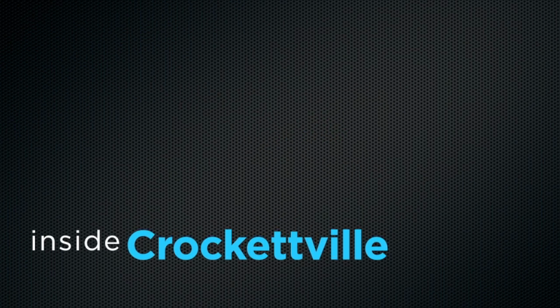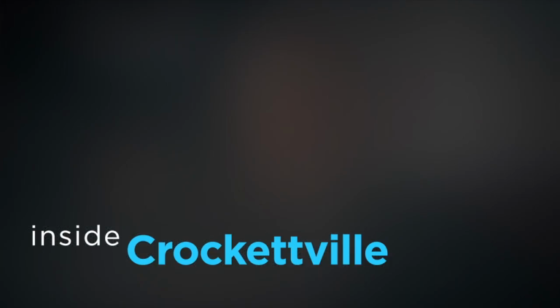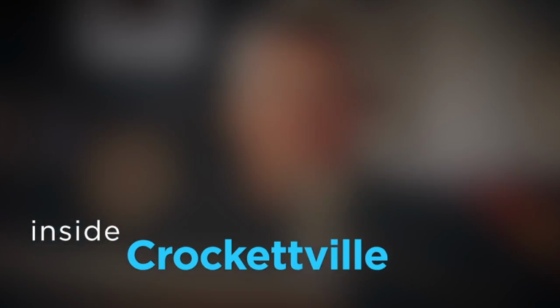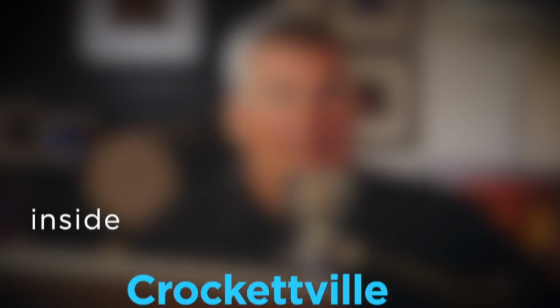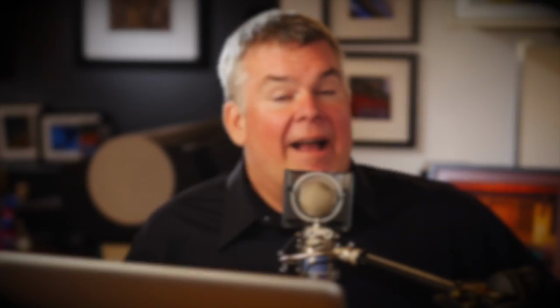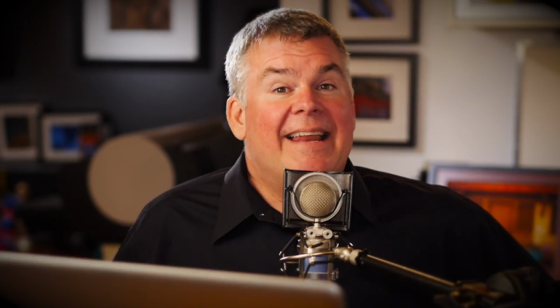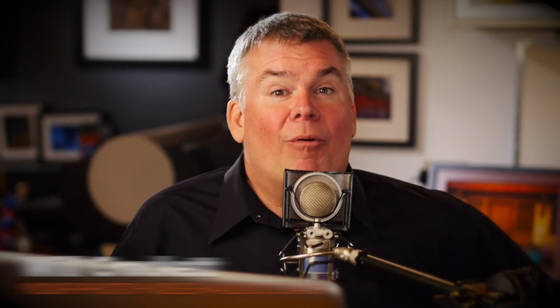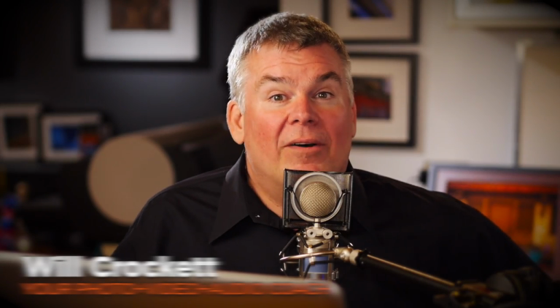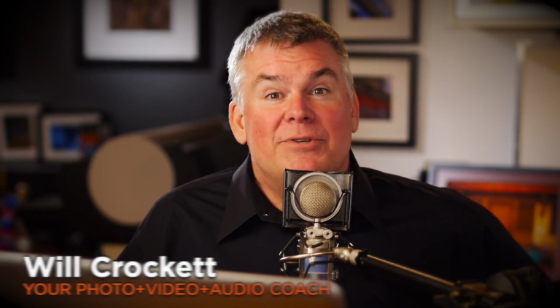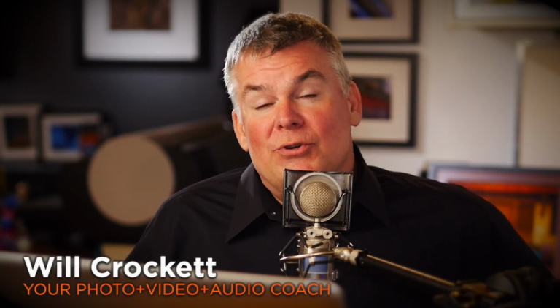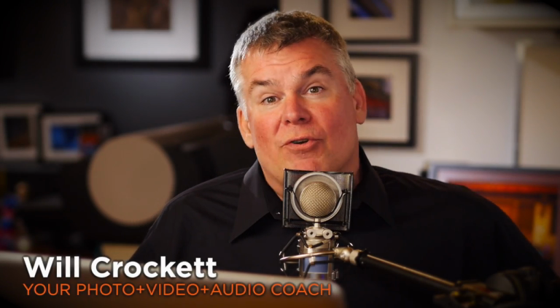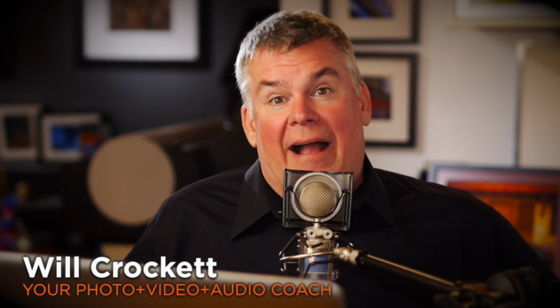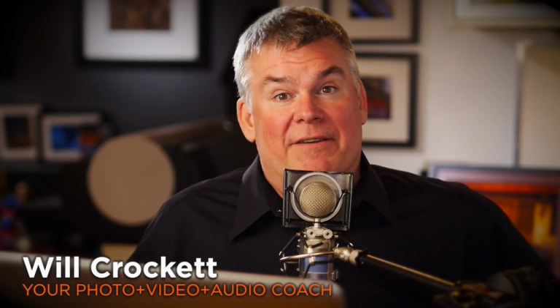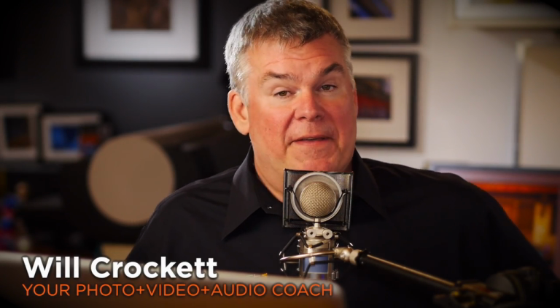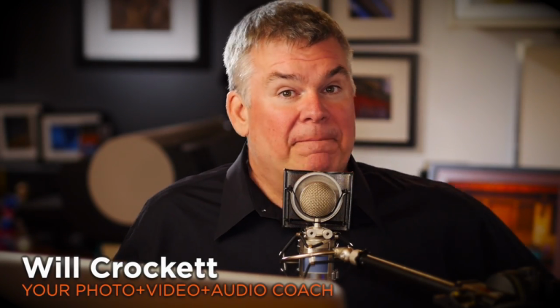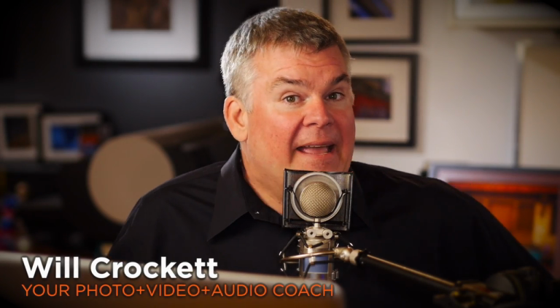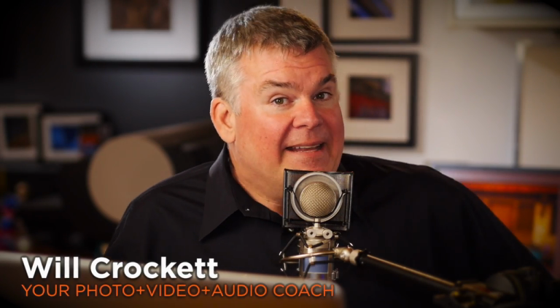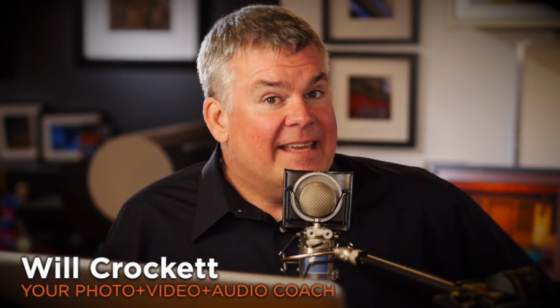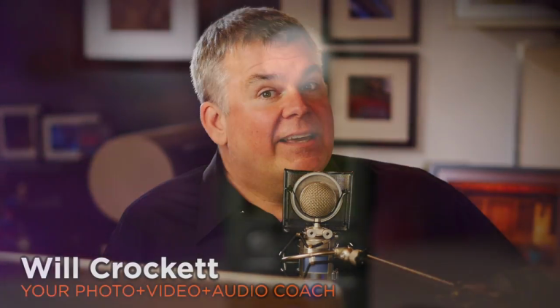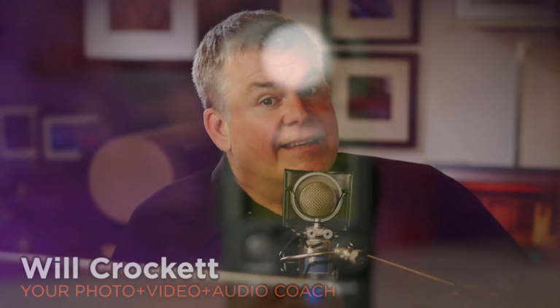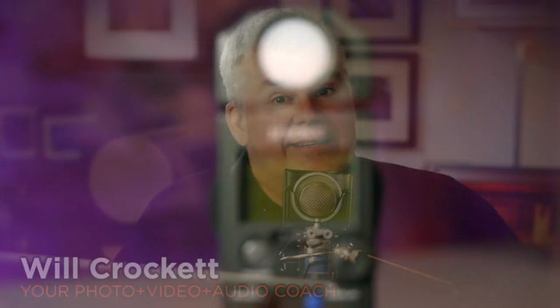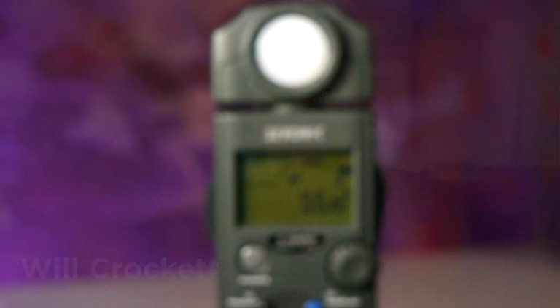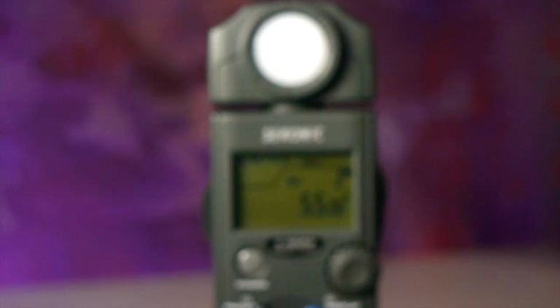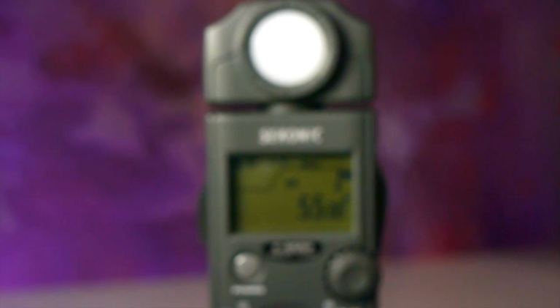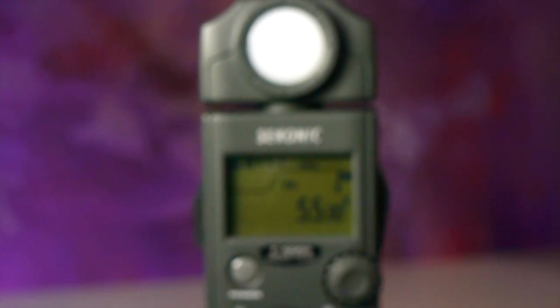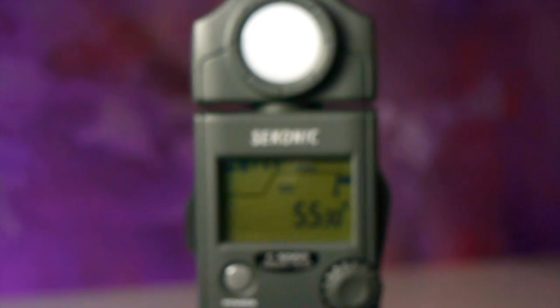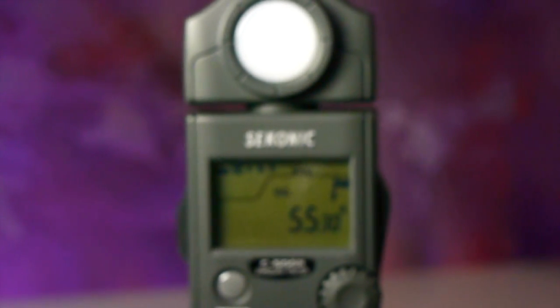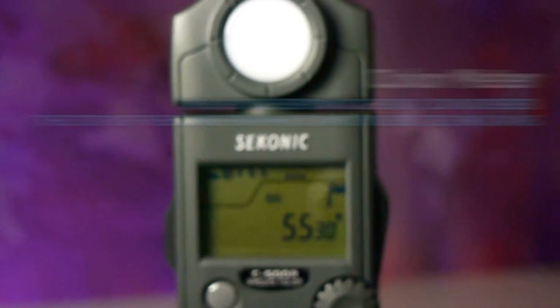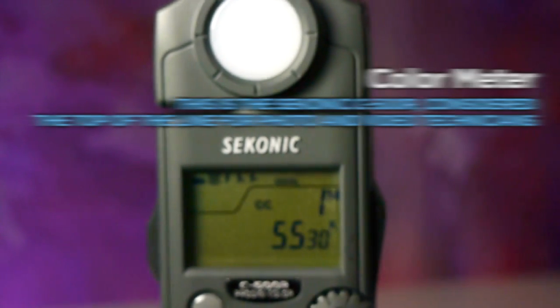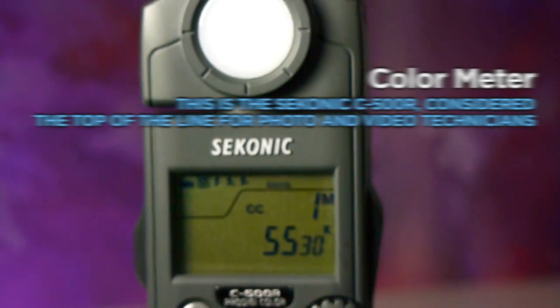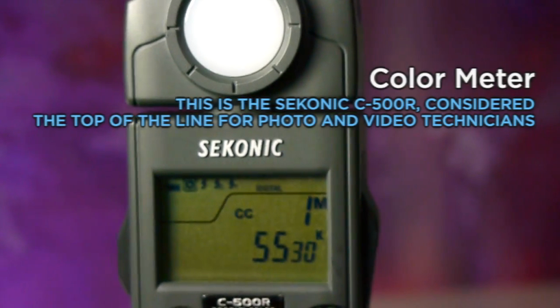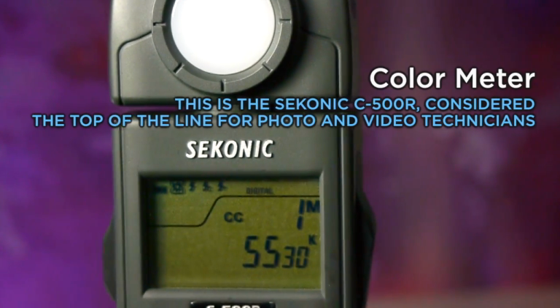Hey, it's your buddy Crockett, and welcome to Crockettville. Take a look at this — guess what this is? Yep, that's a color meter.